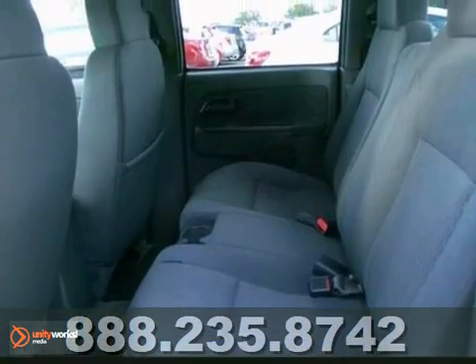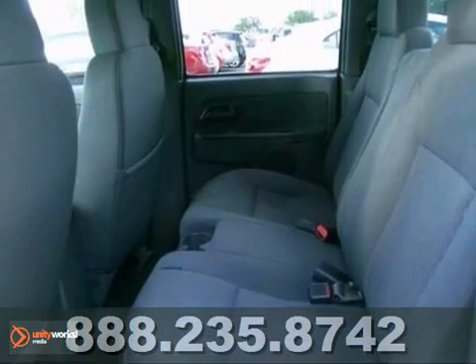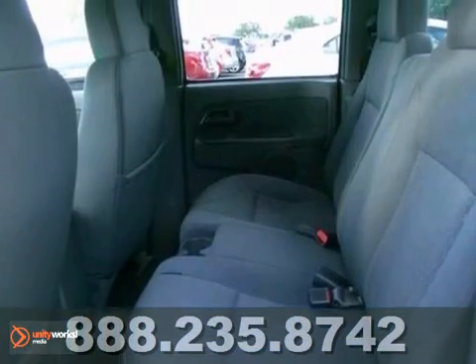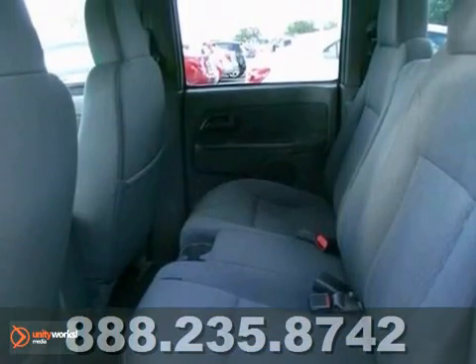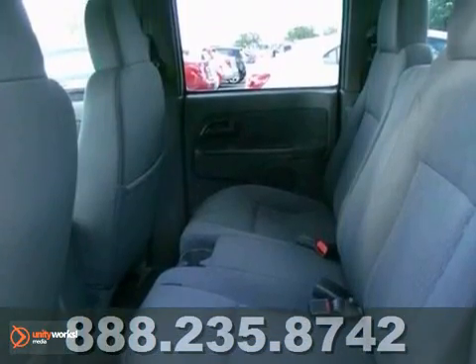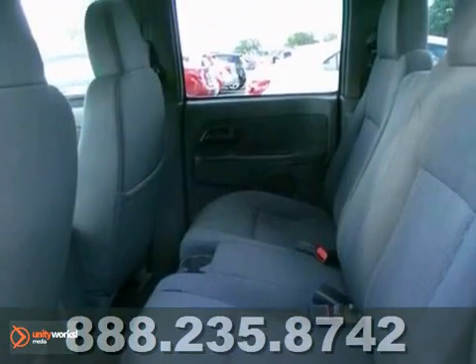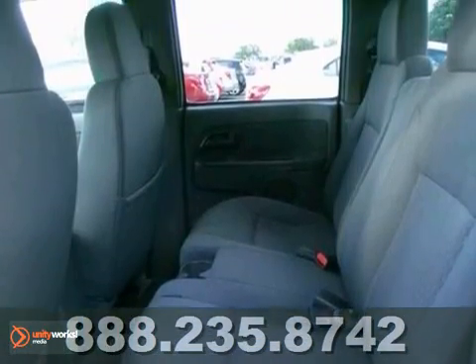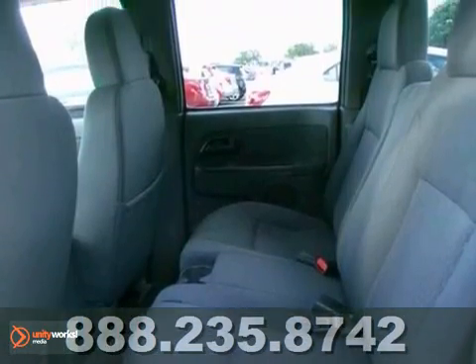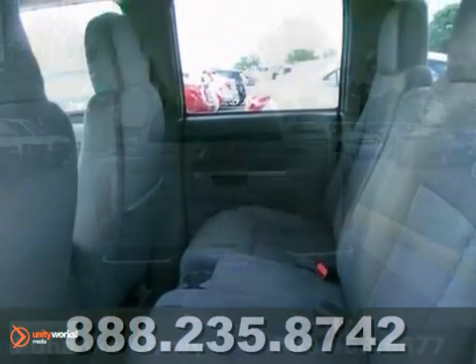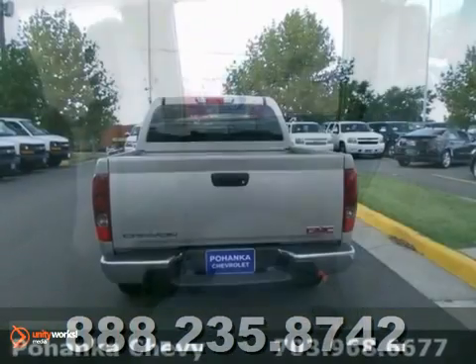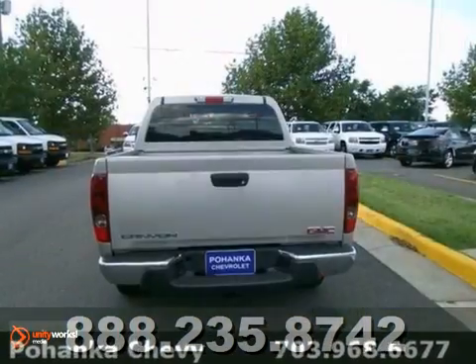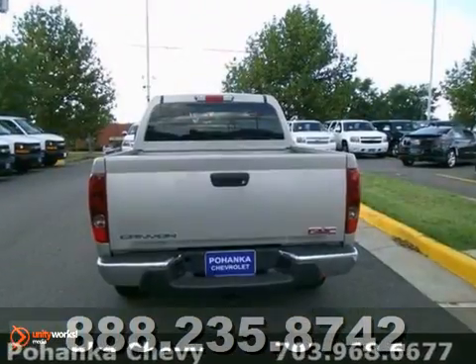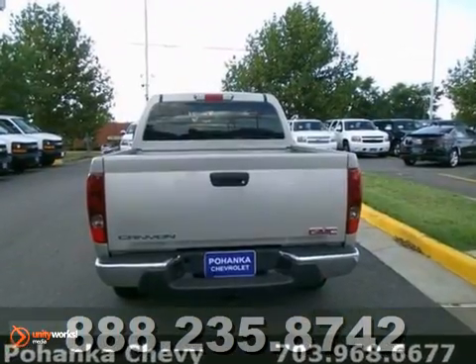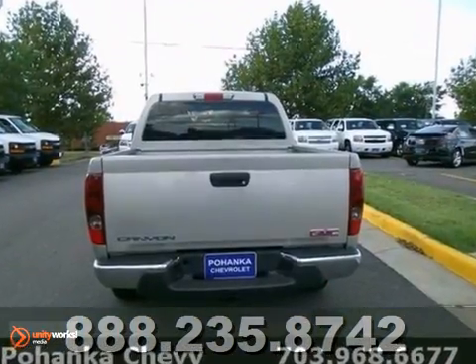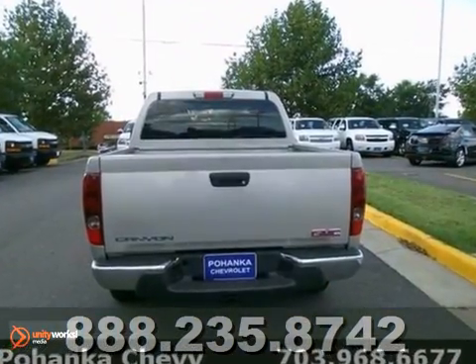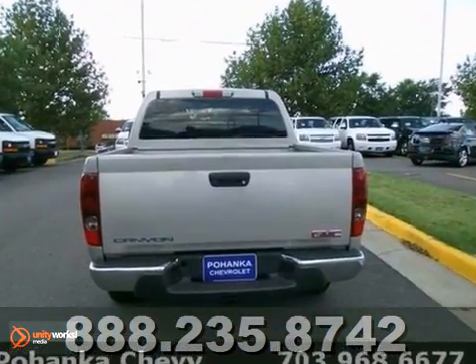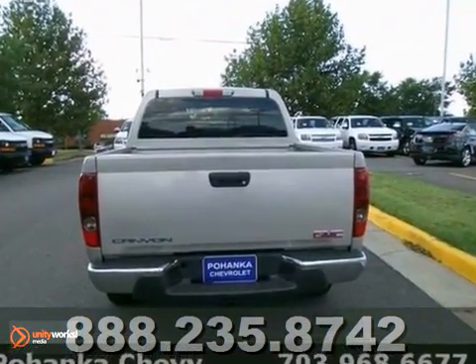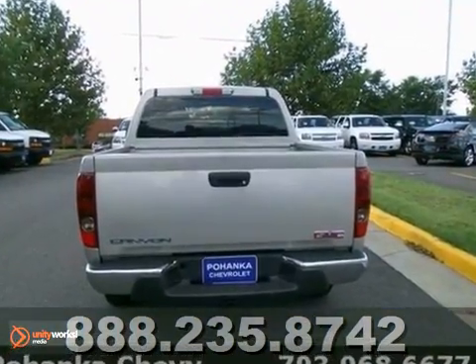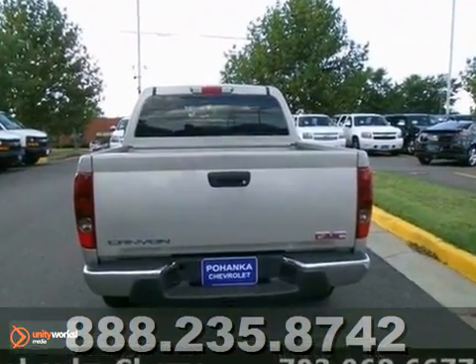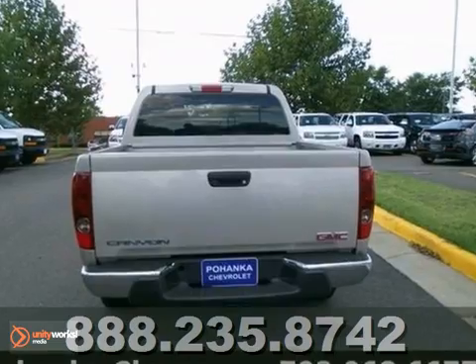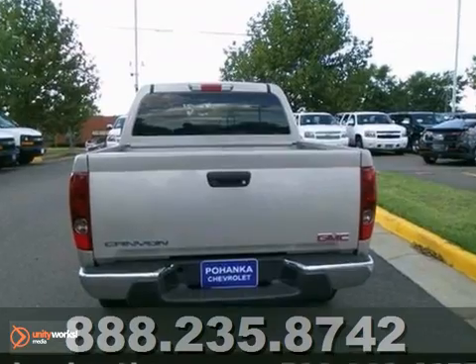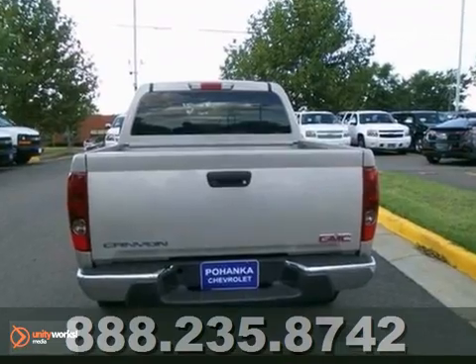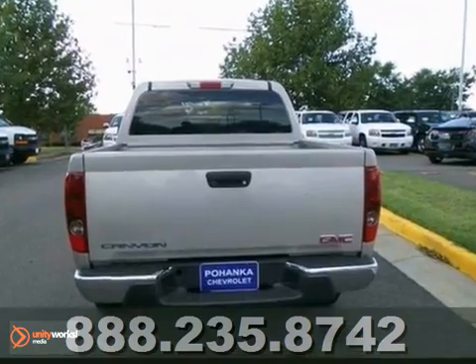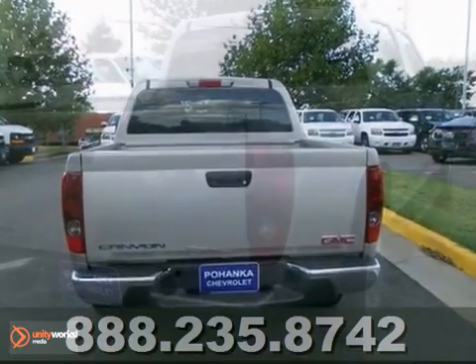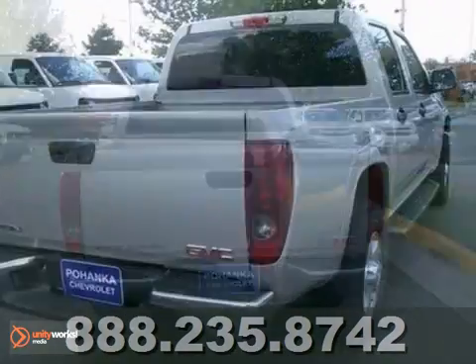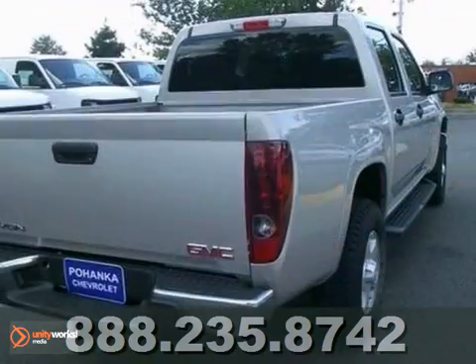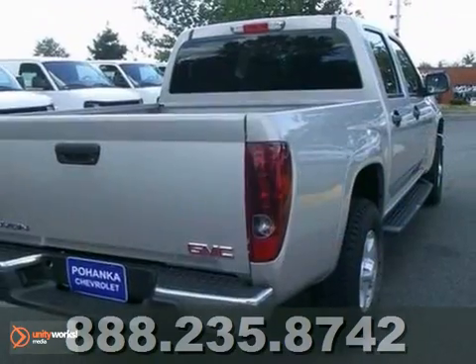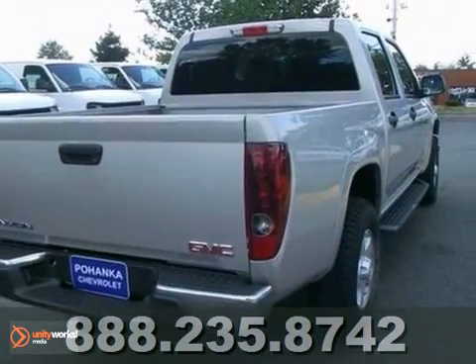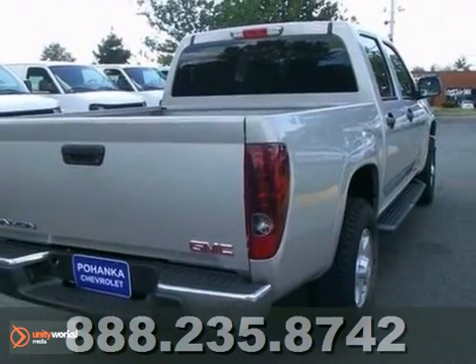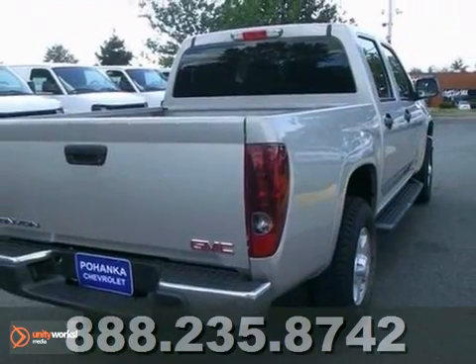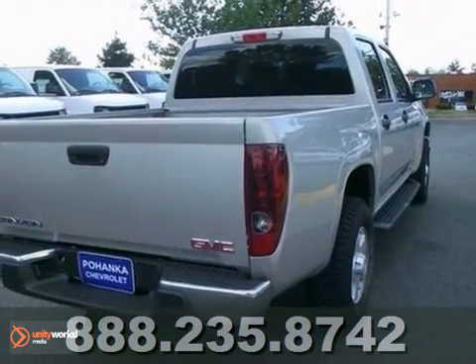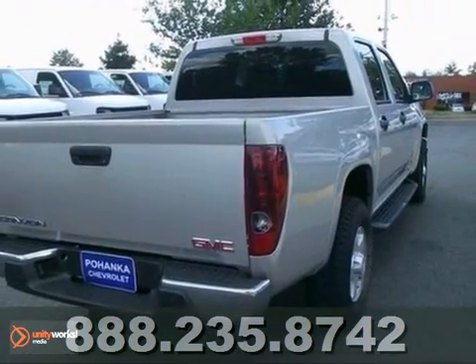It's for GMC lovers looking high and low for that great one owner cream puff. Come see it today.